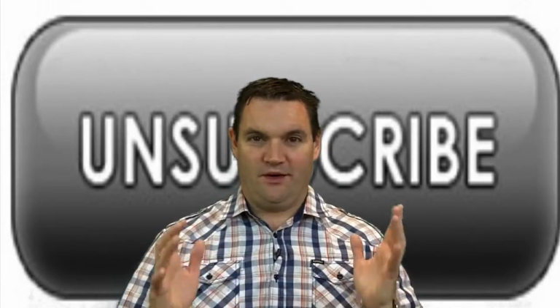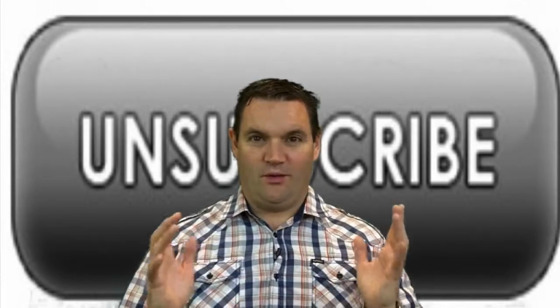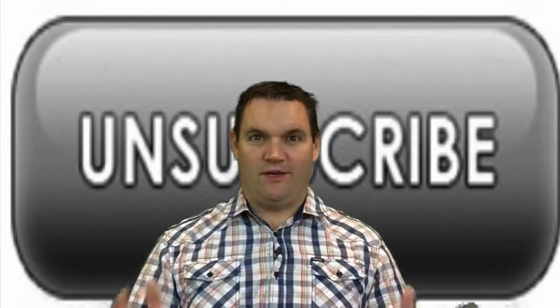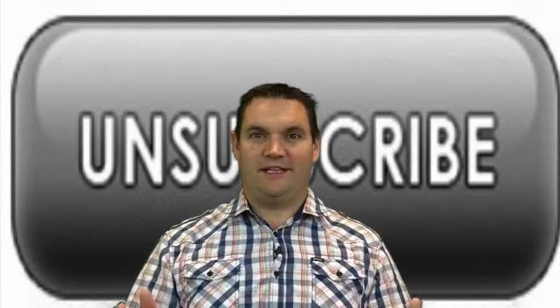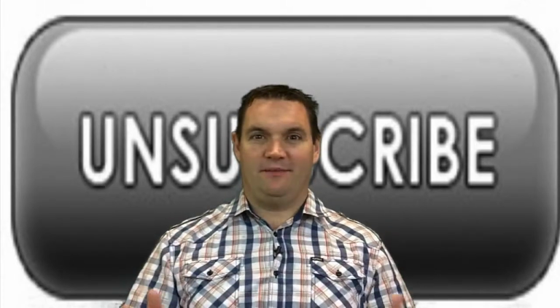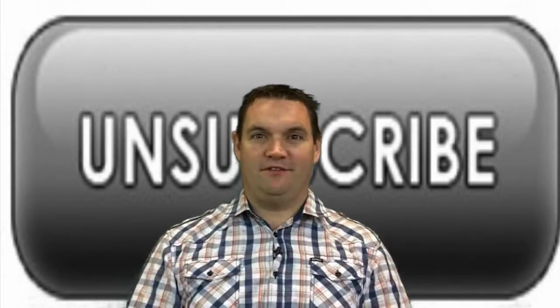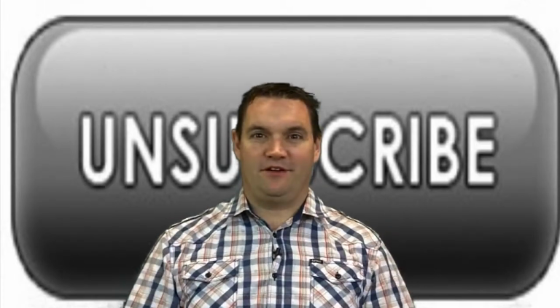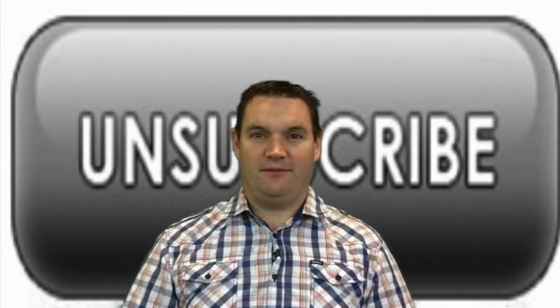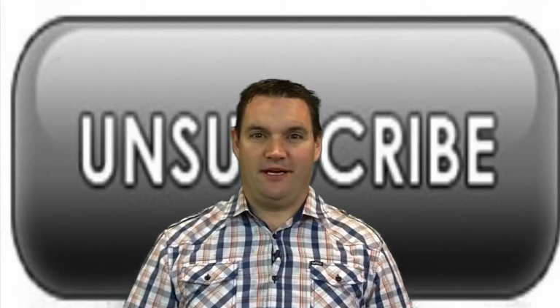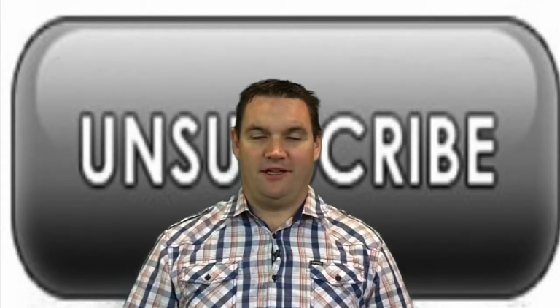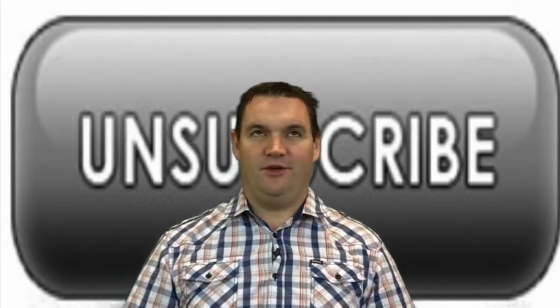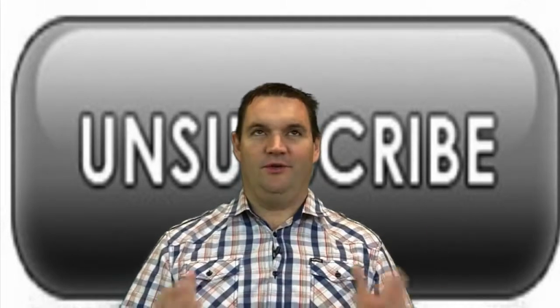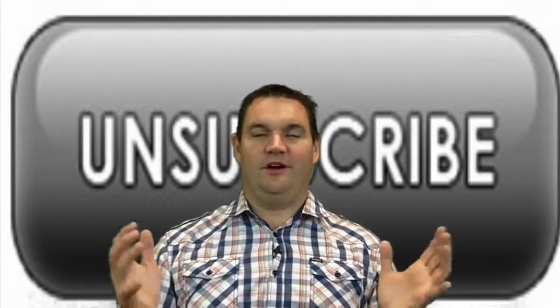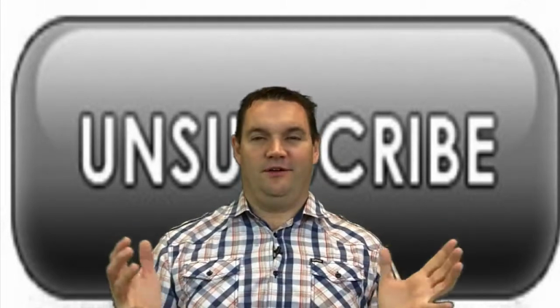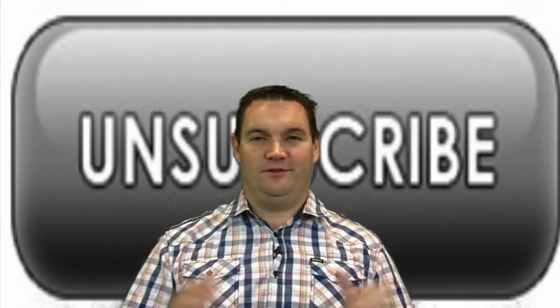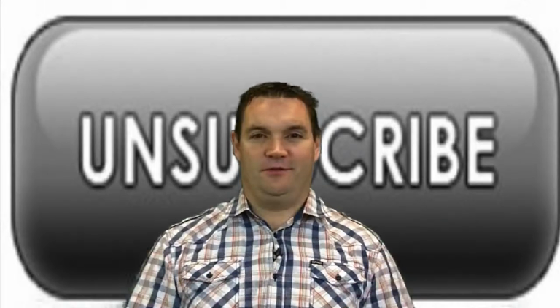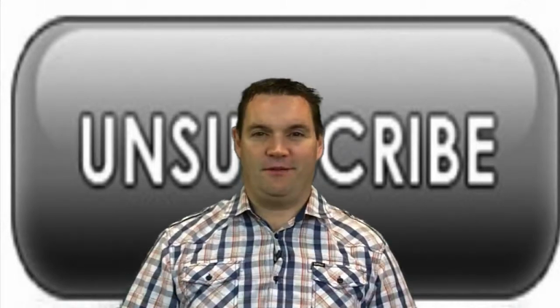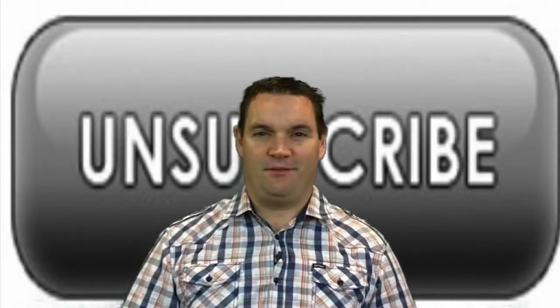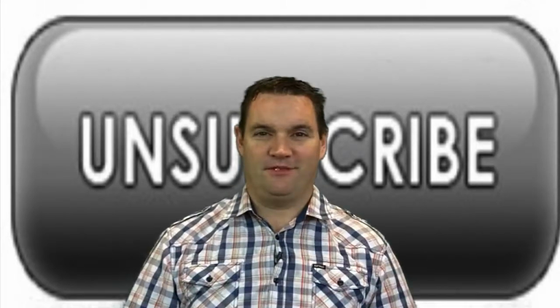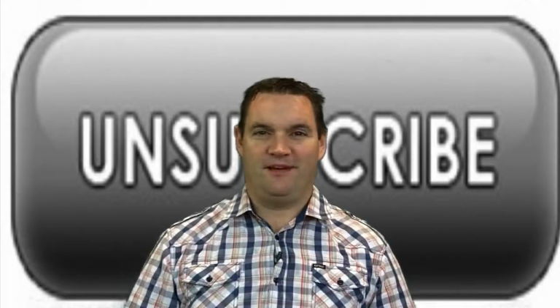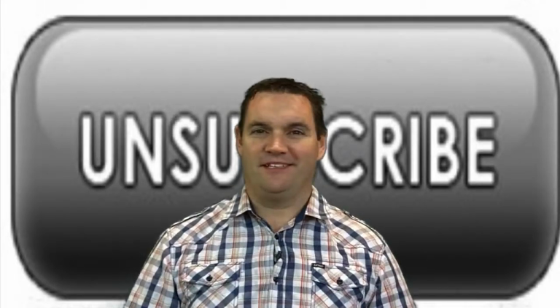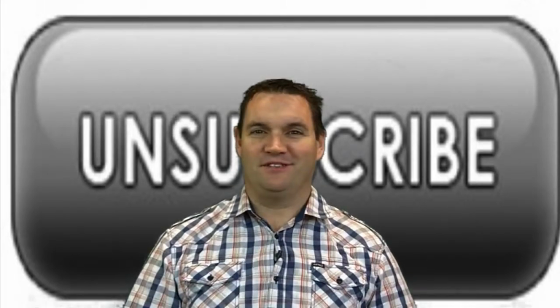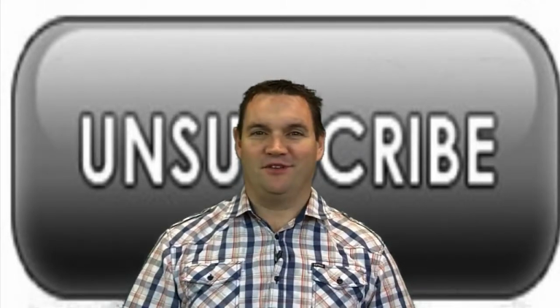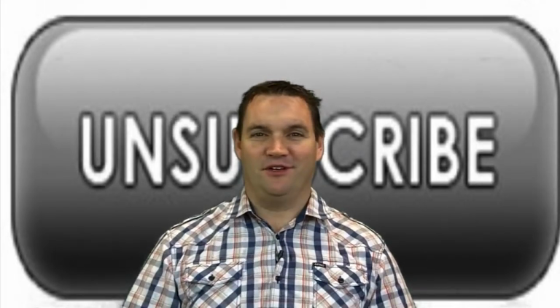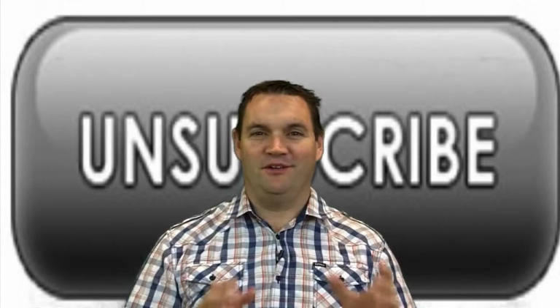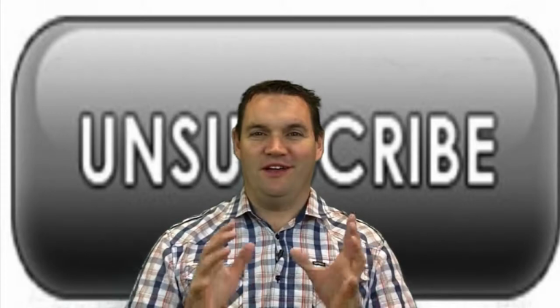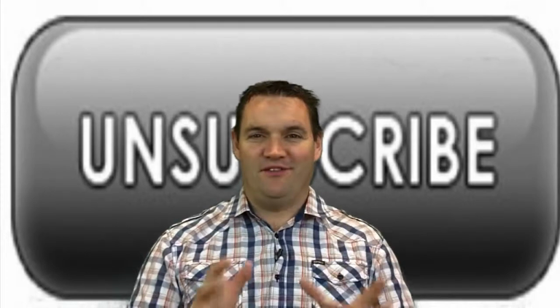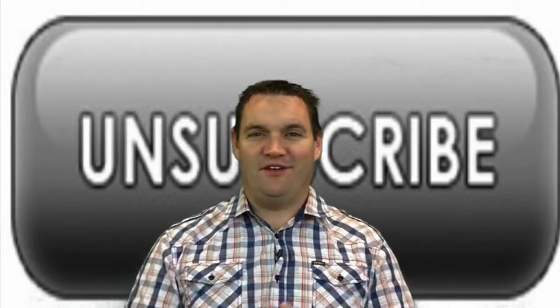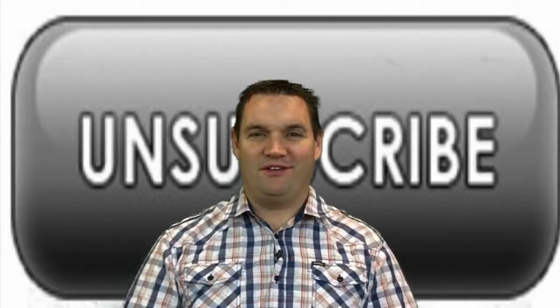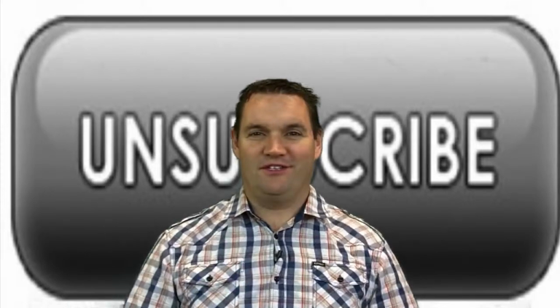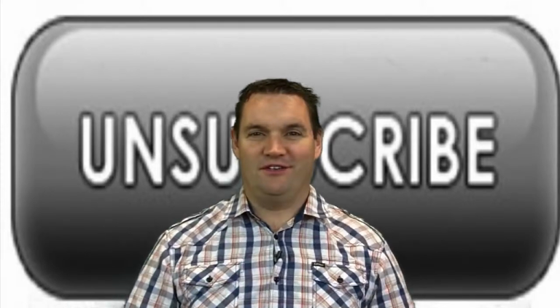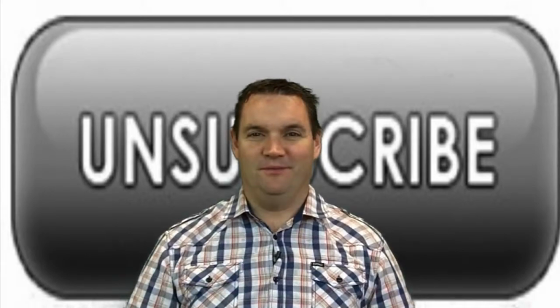What does that mean for email? Who knows? We'll come up with some answers for you very soon.